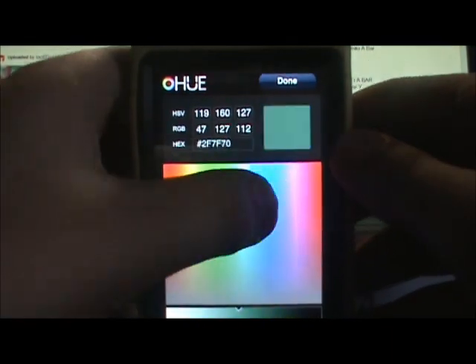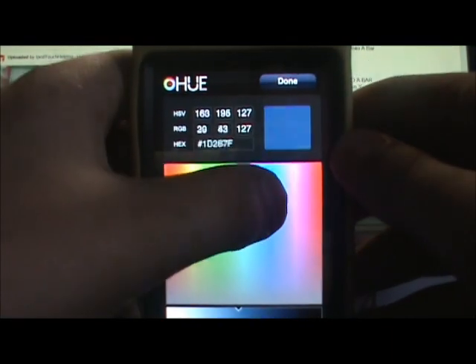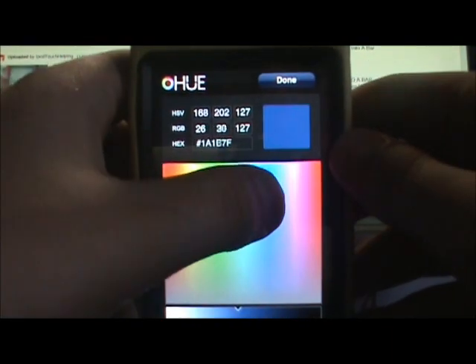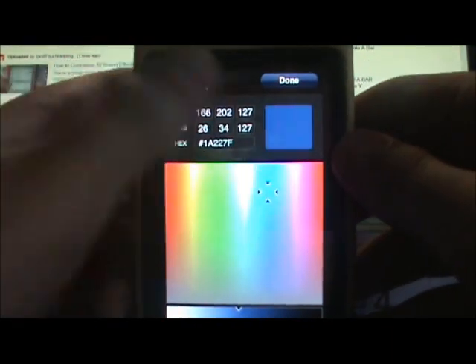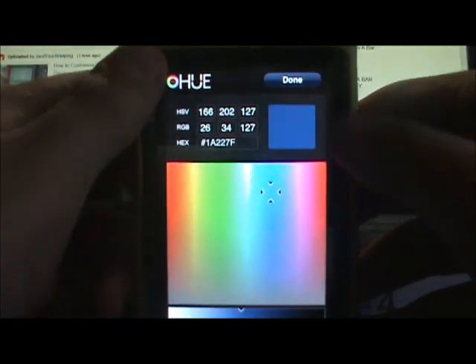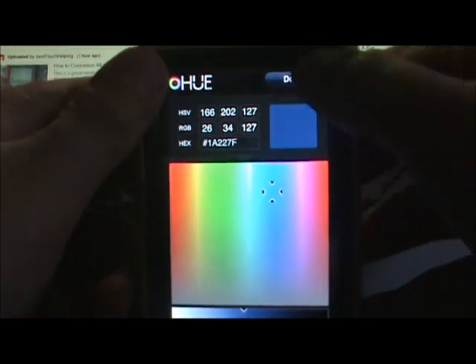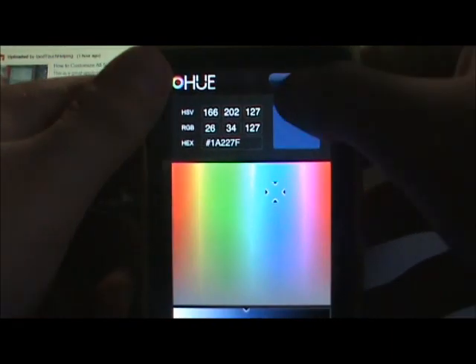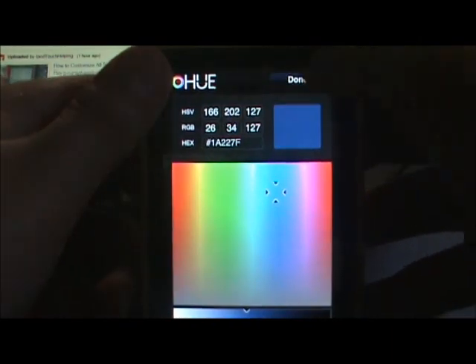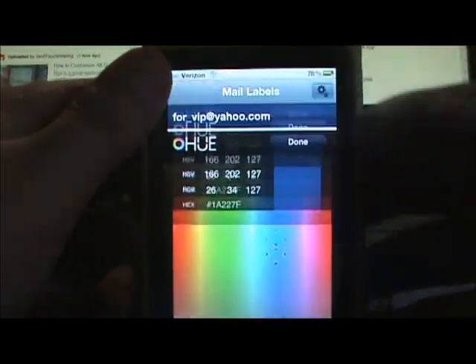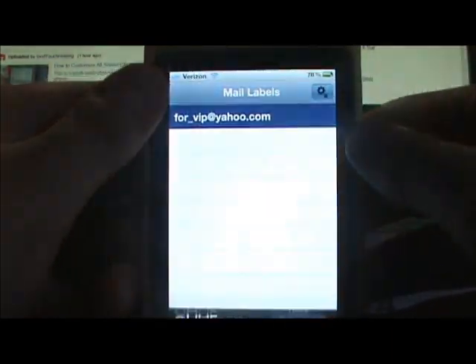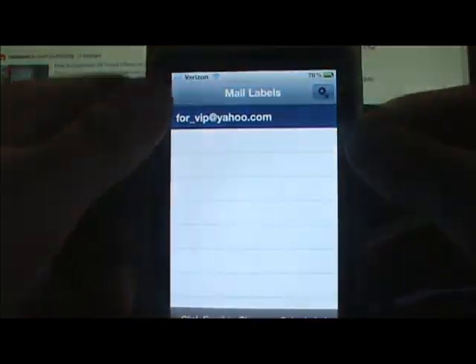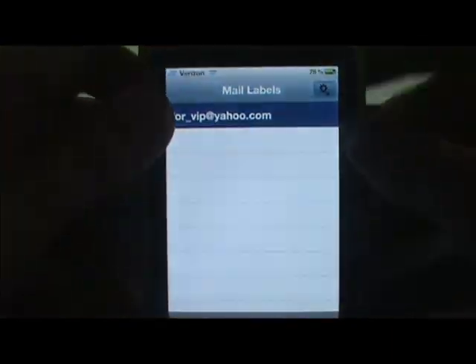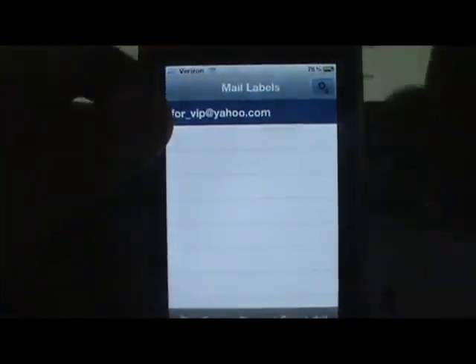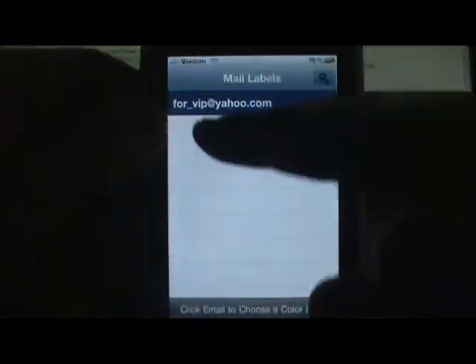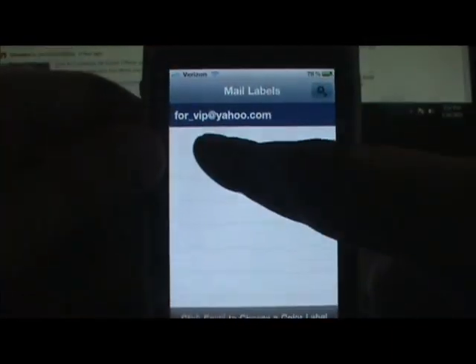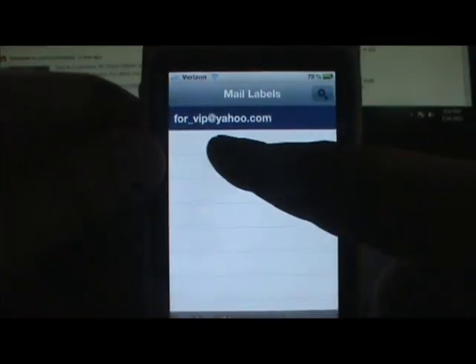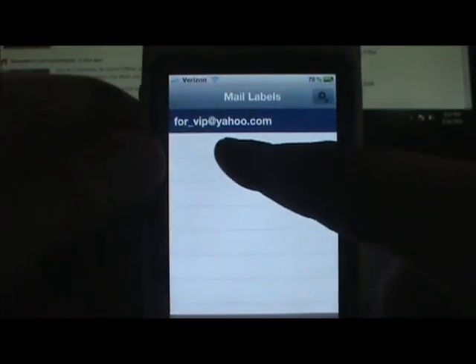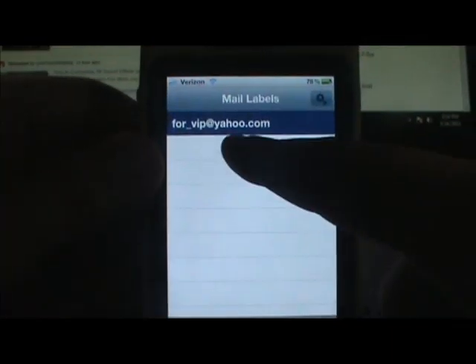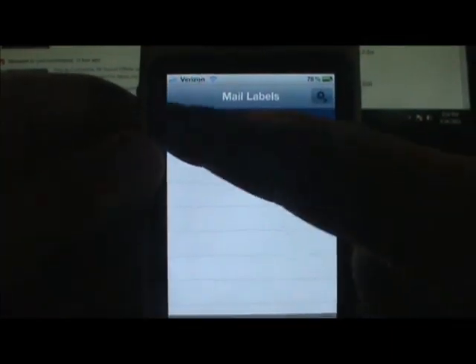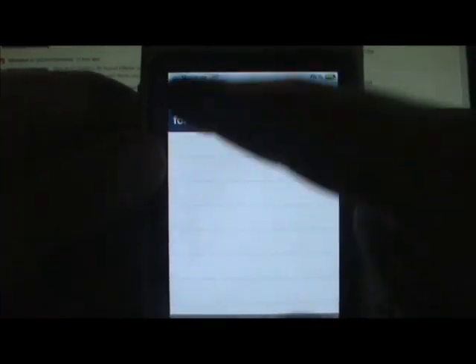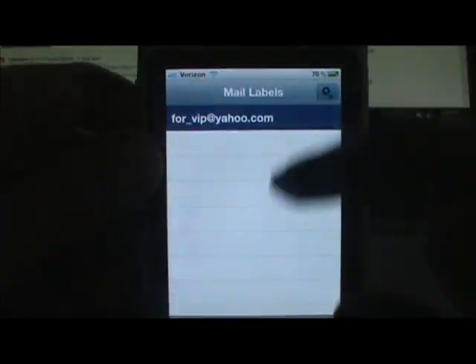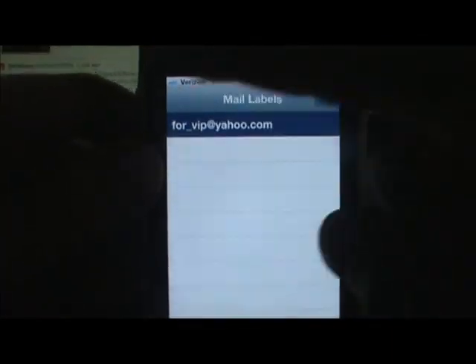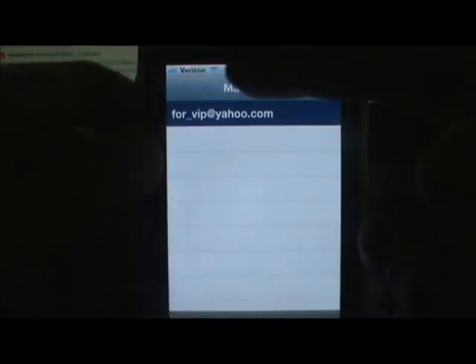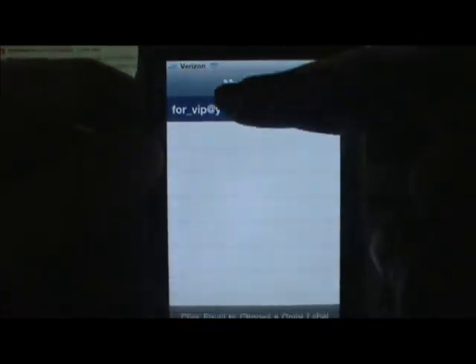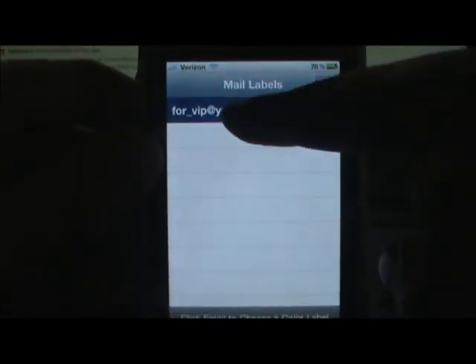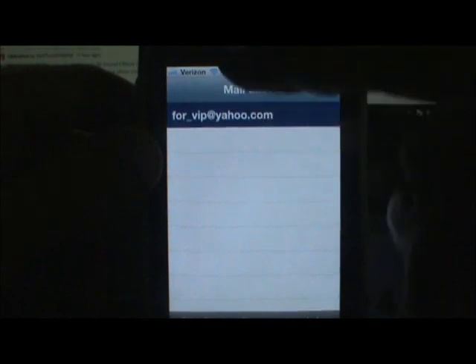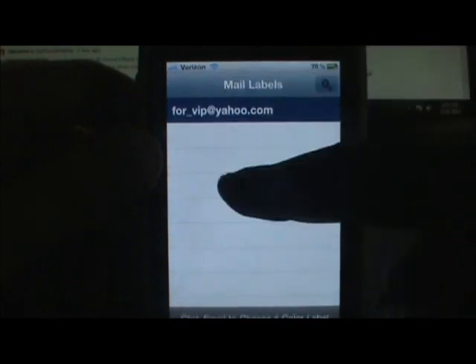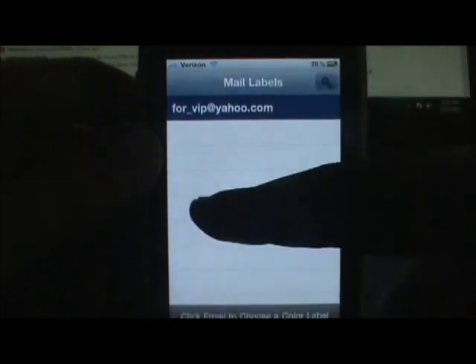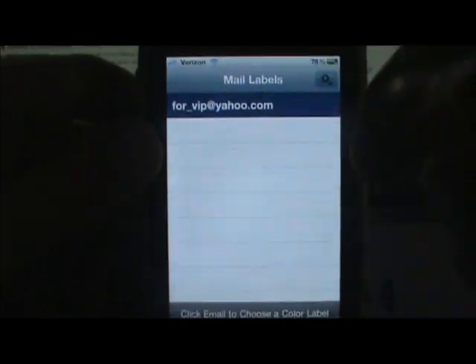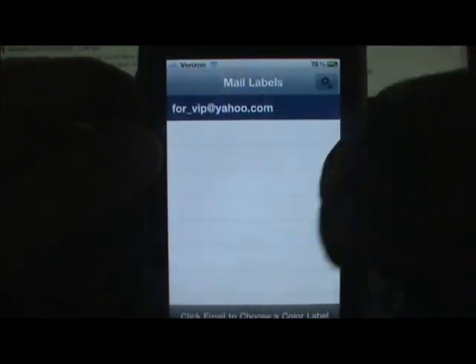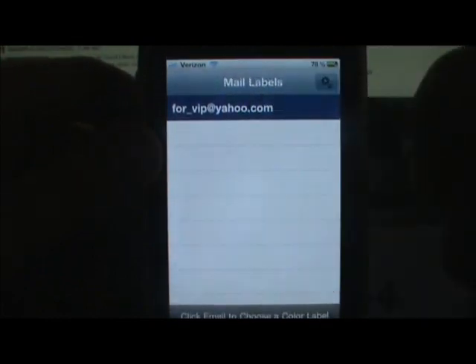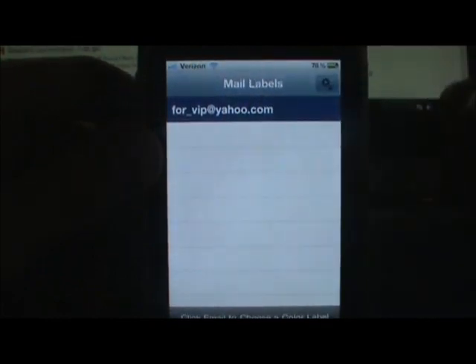I'm going to go ahead and change it to blue and then click done. Now if you look at my email, it's for VIP — it's actually my email.